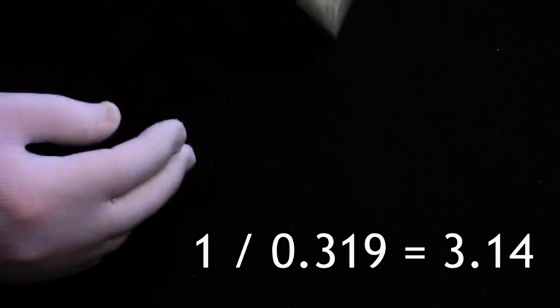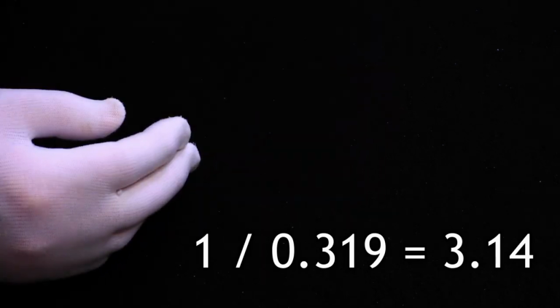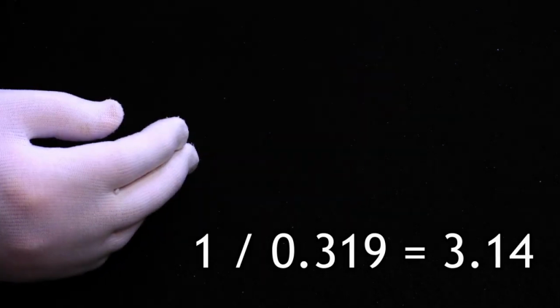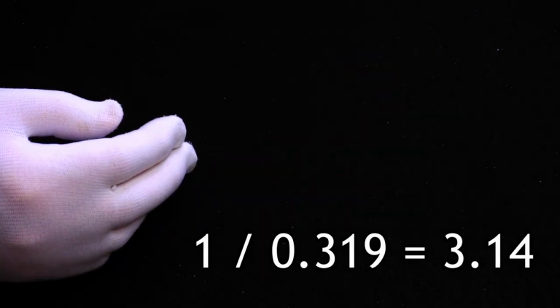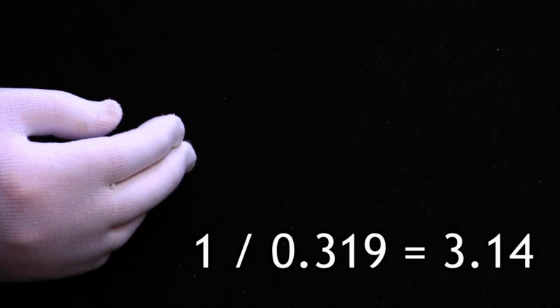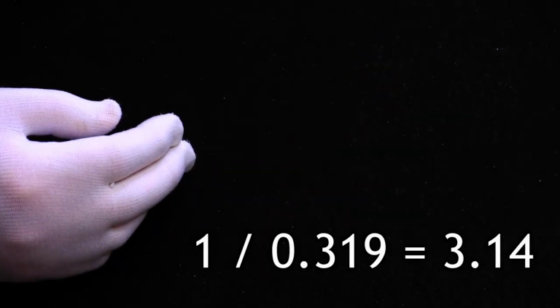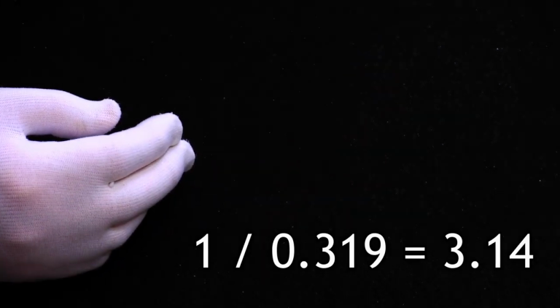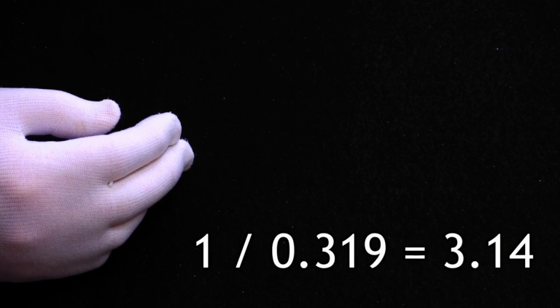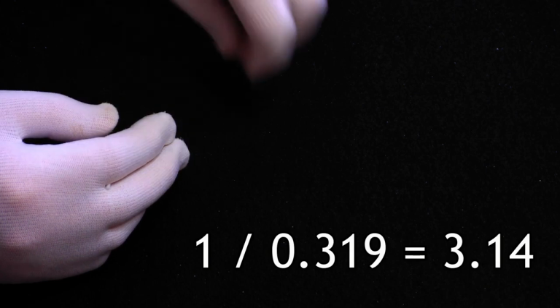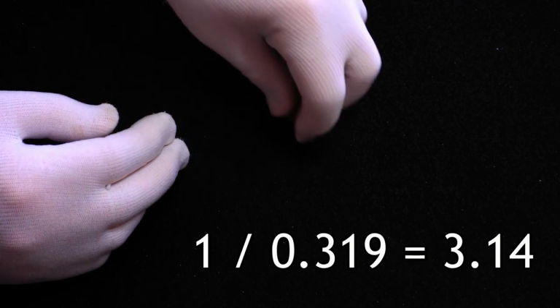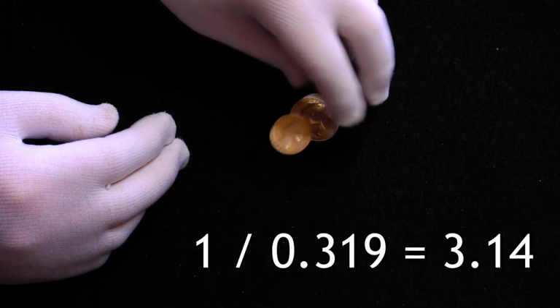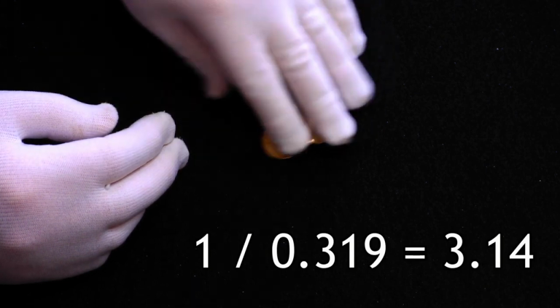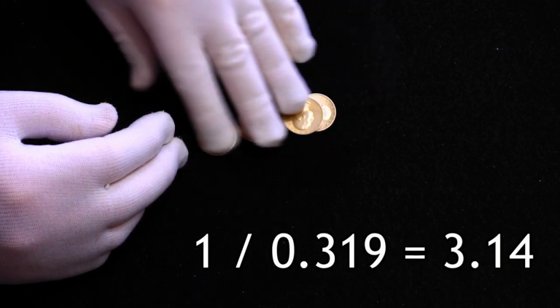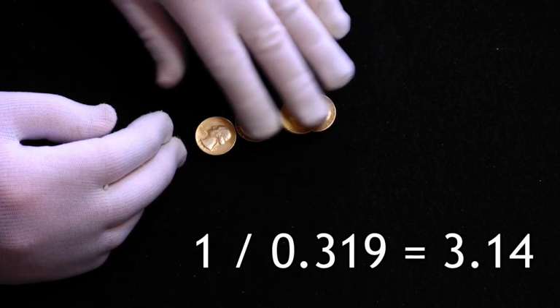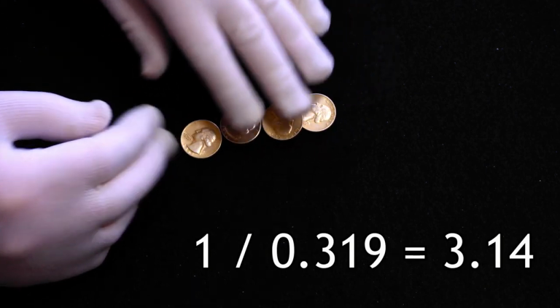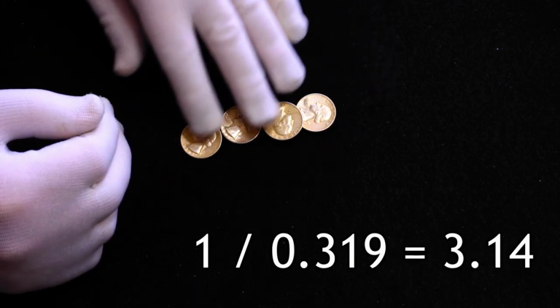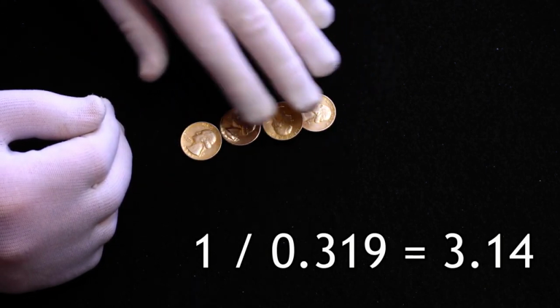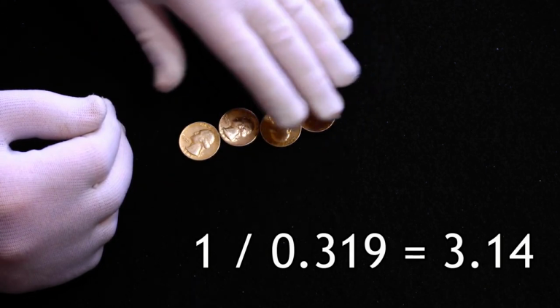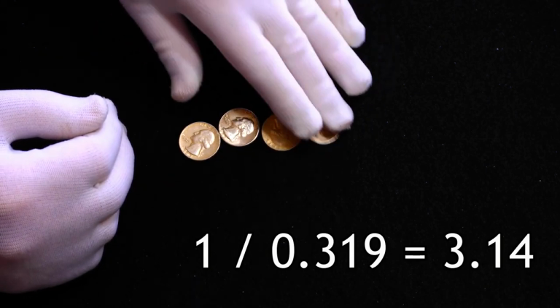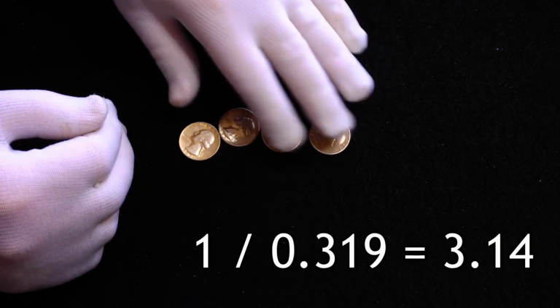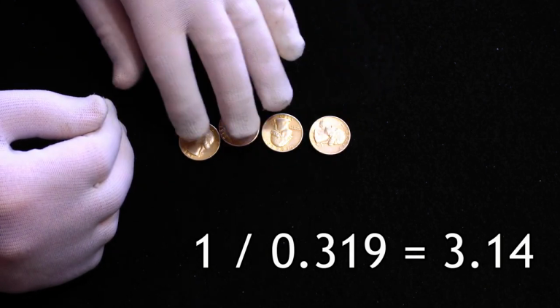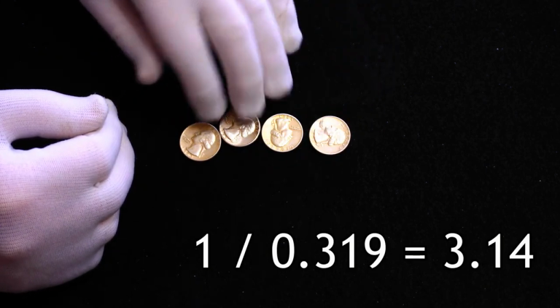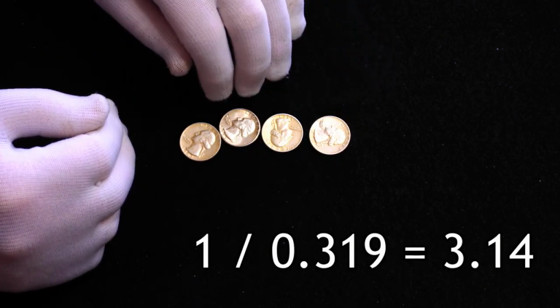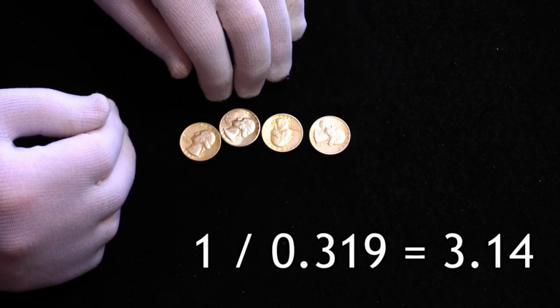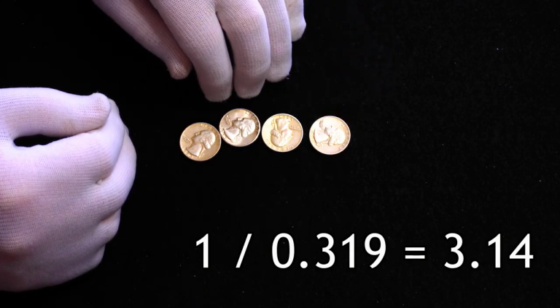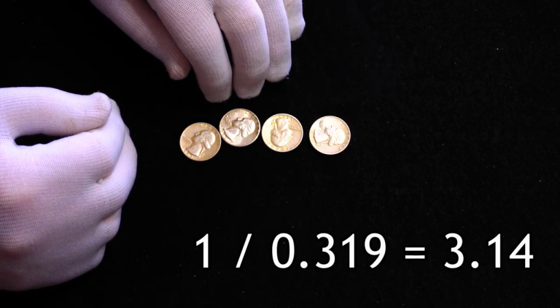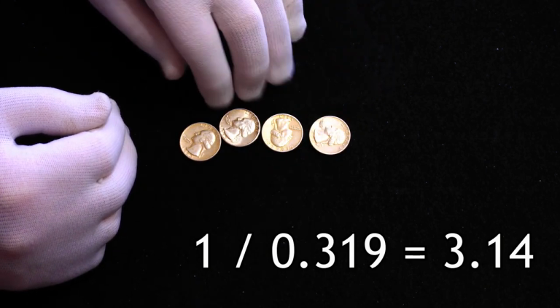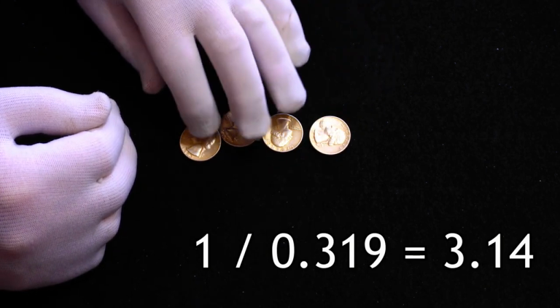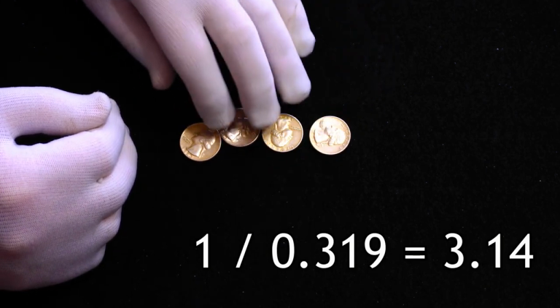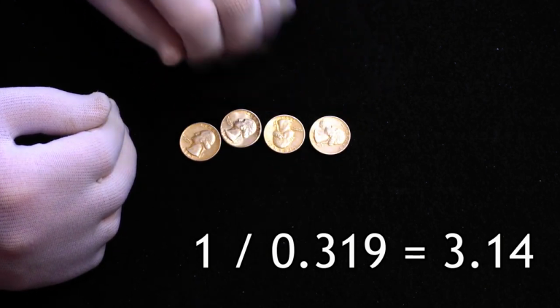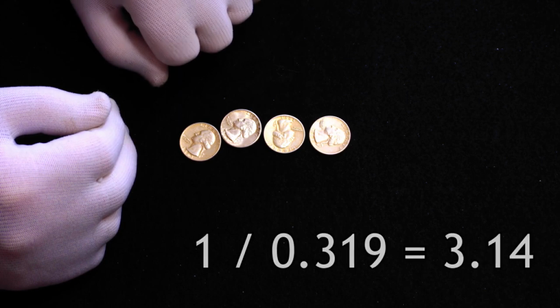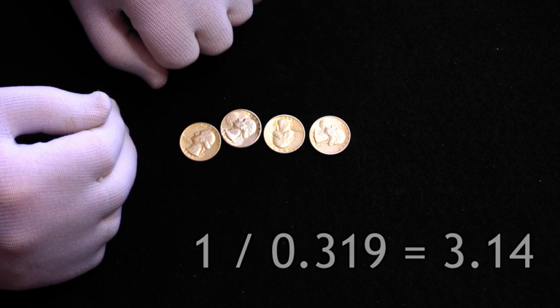The same way, I could have bought 3 gallons of gas with these 4 quarters, because it's still a dollar.